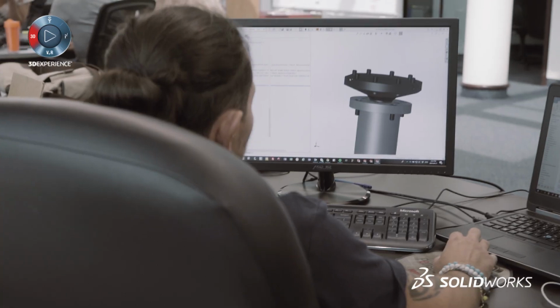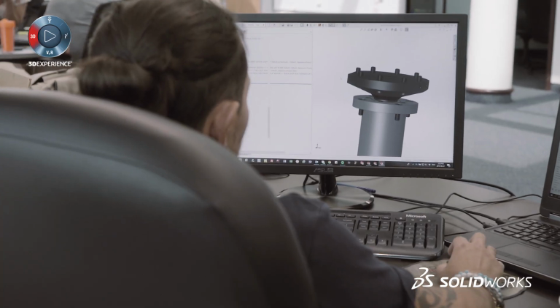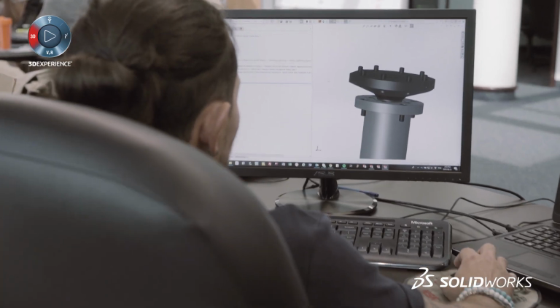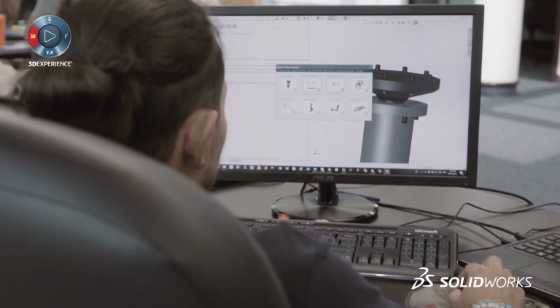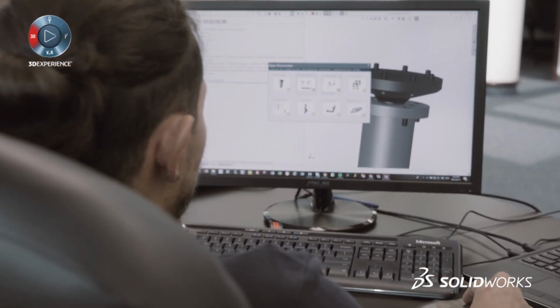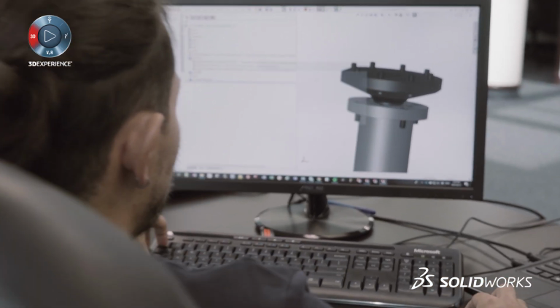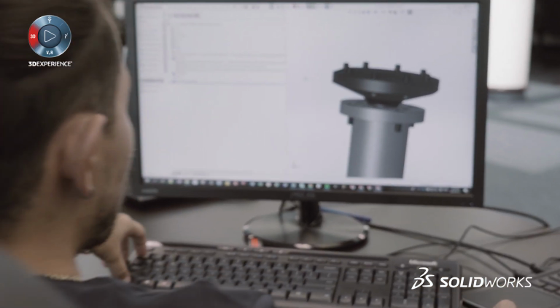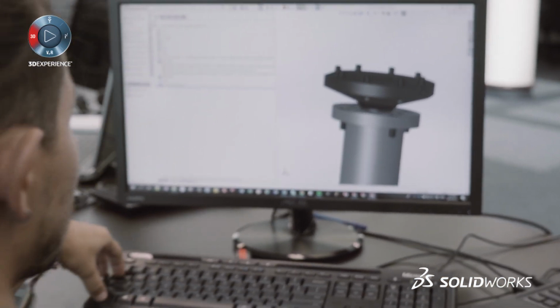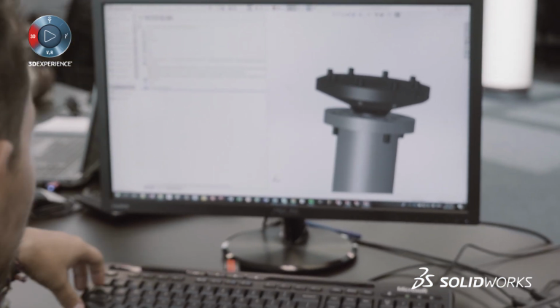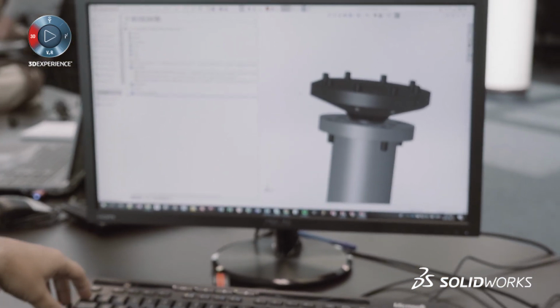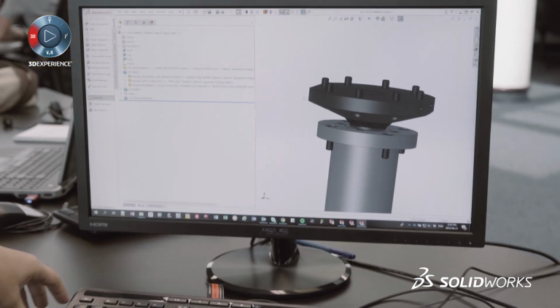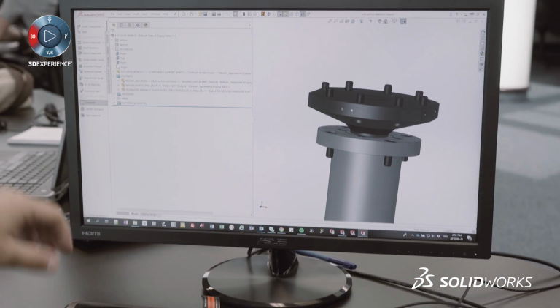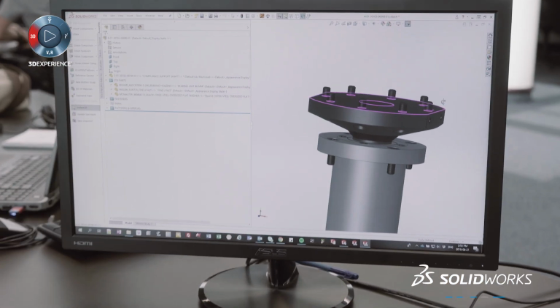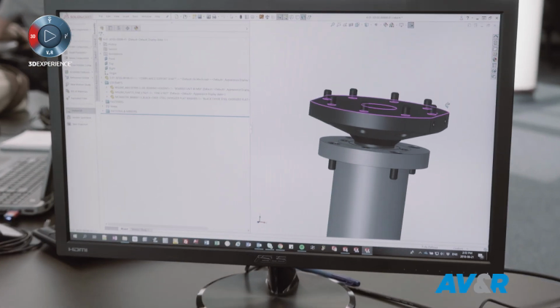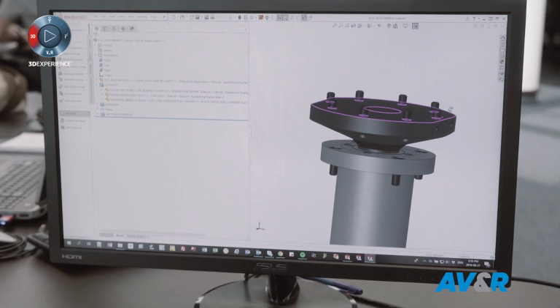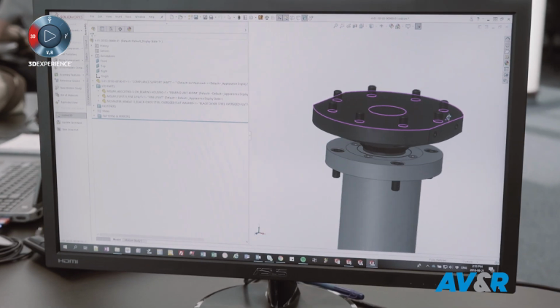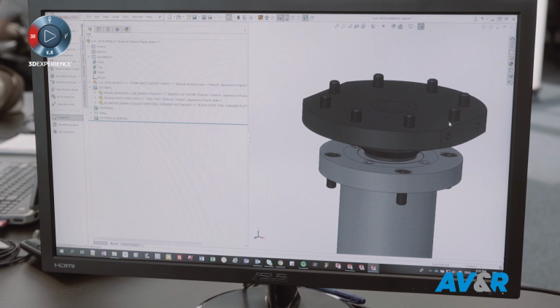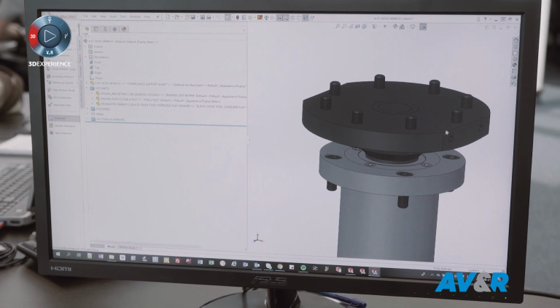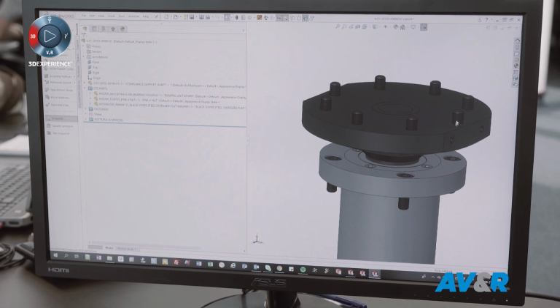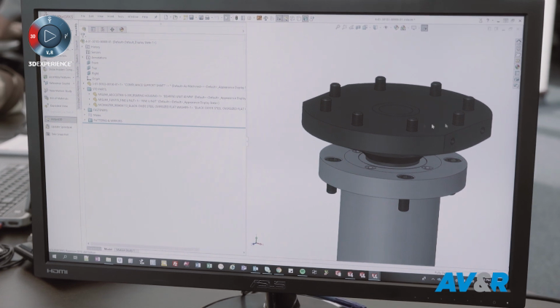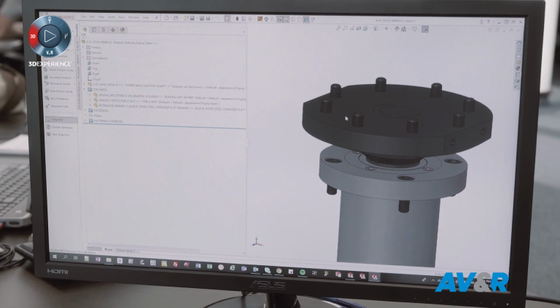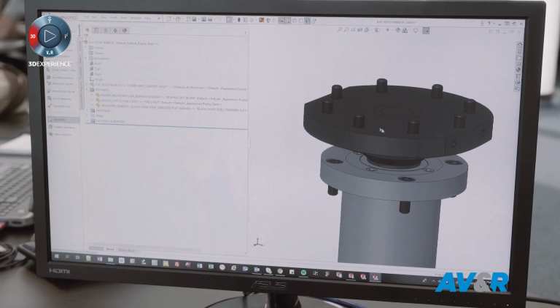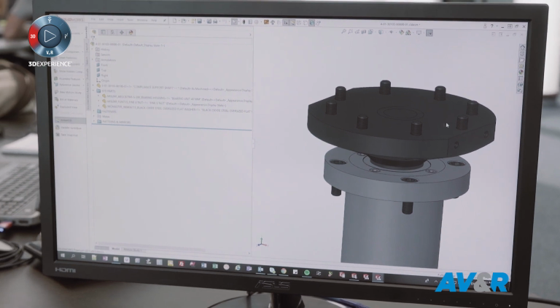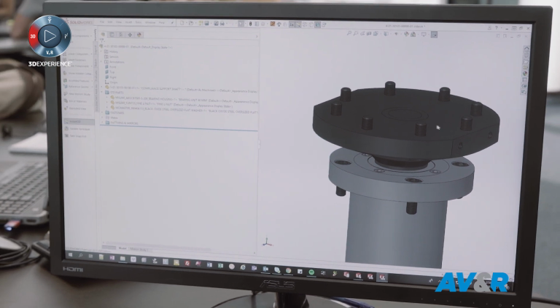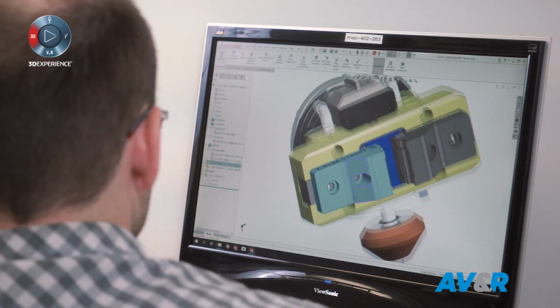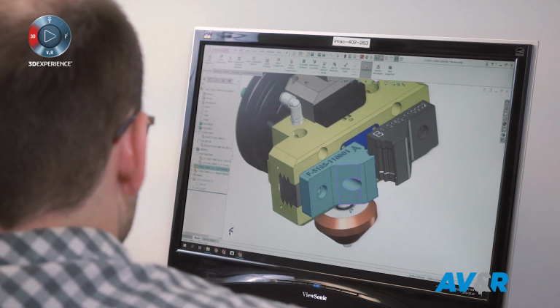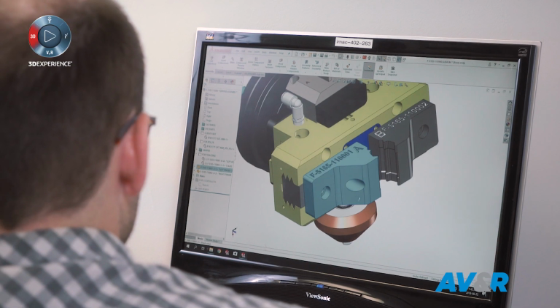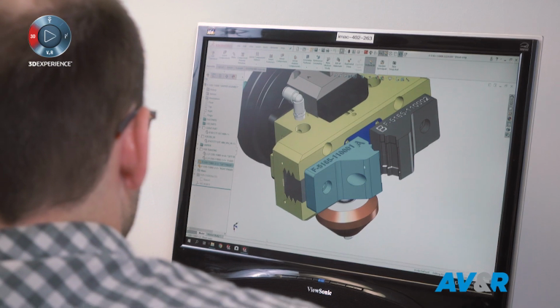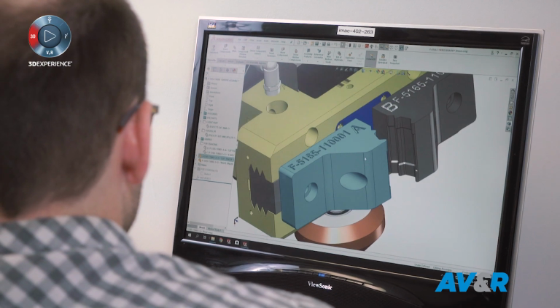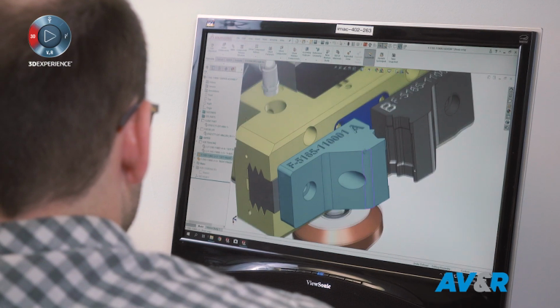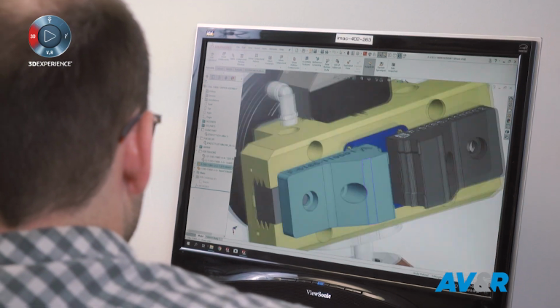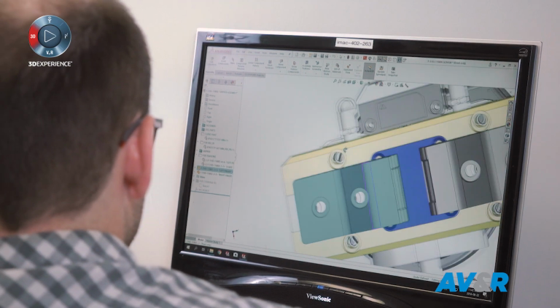Everybody uses their own CAD platform, because we need to exchange files, we need to design tooling, we need to integrate our customers' files in our designs.